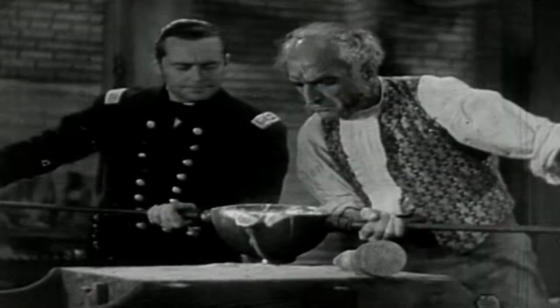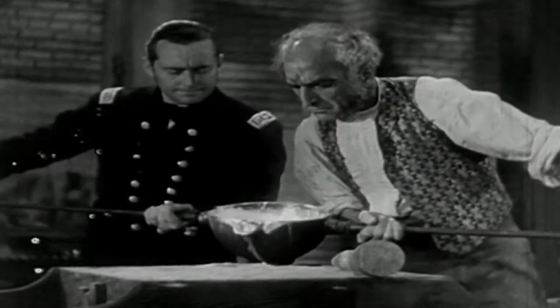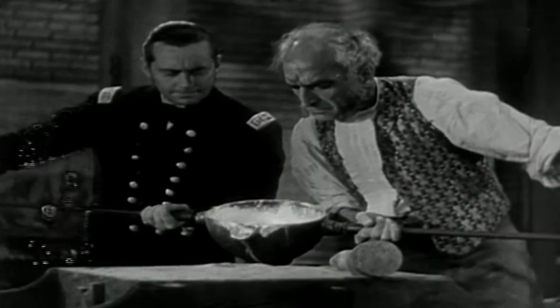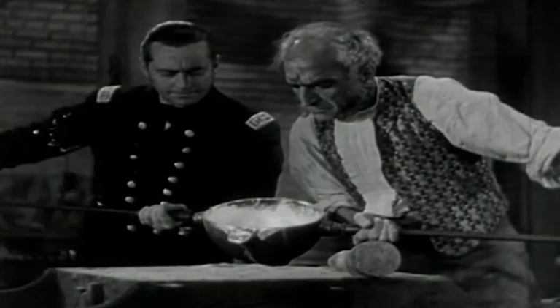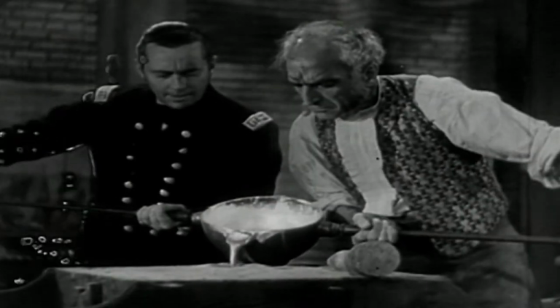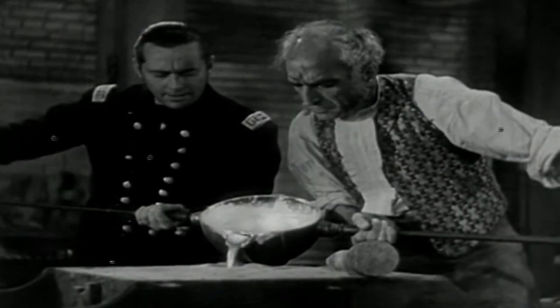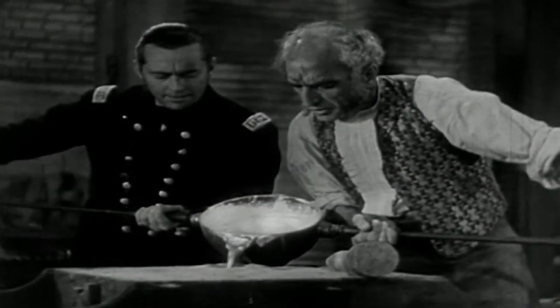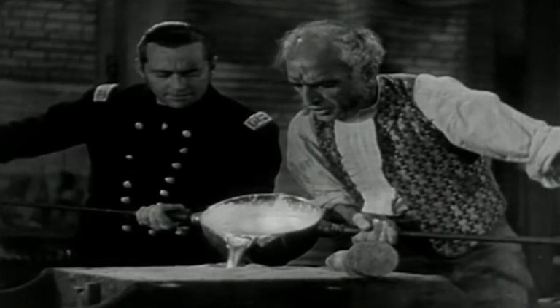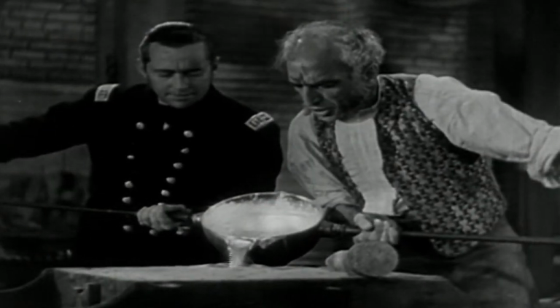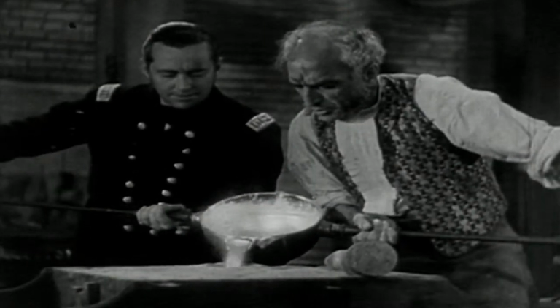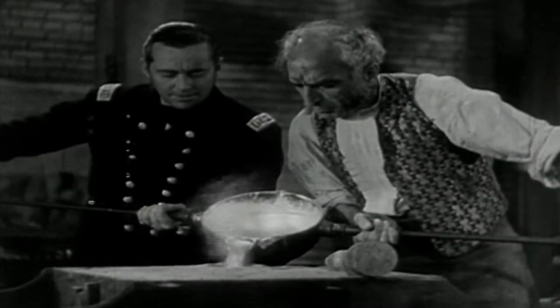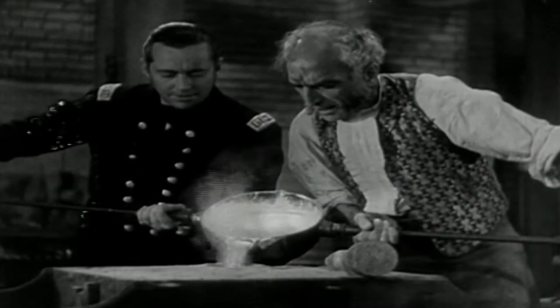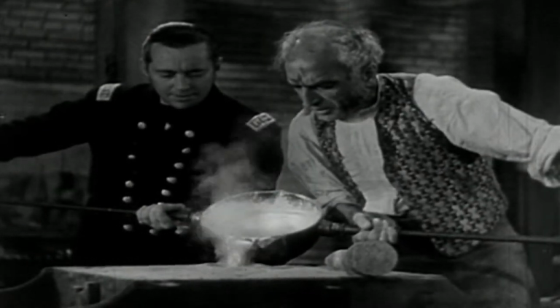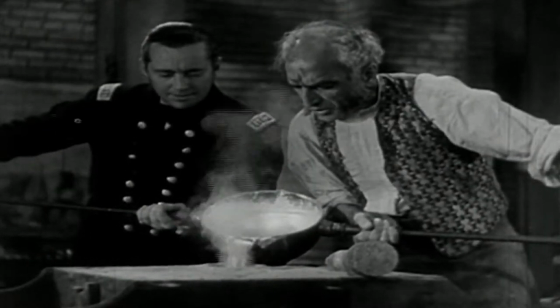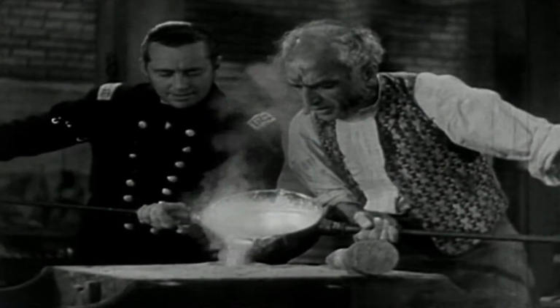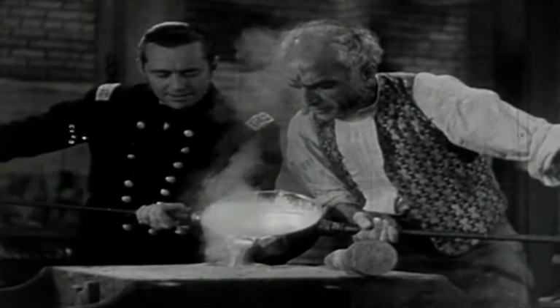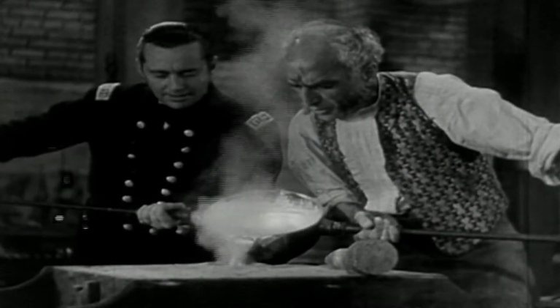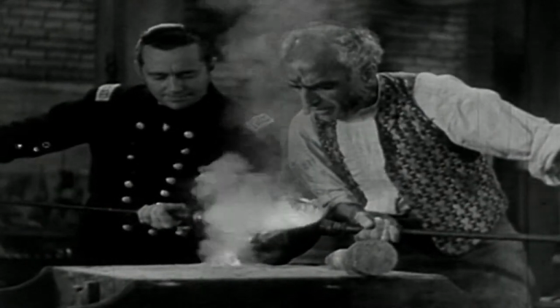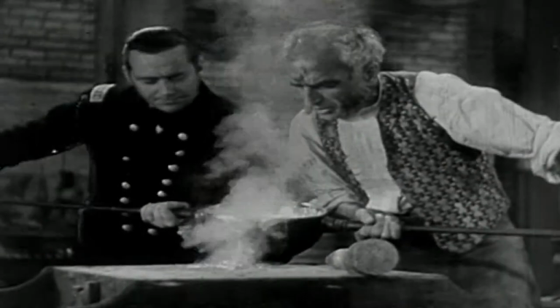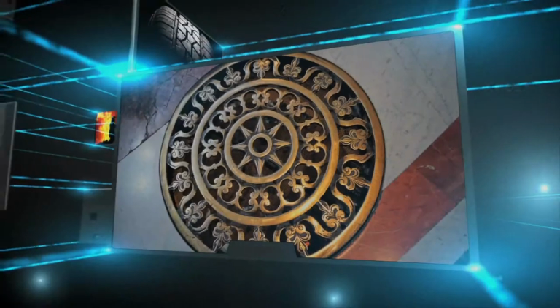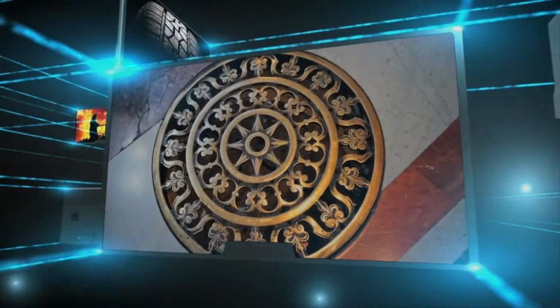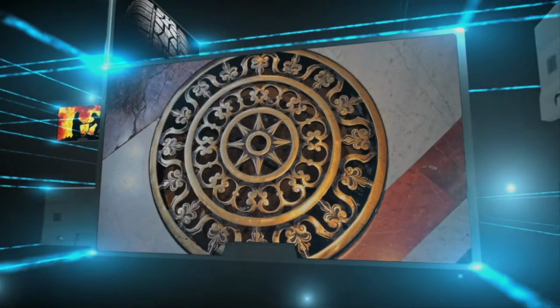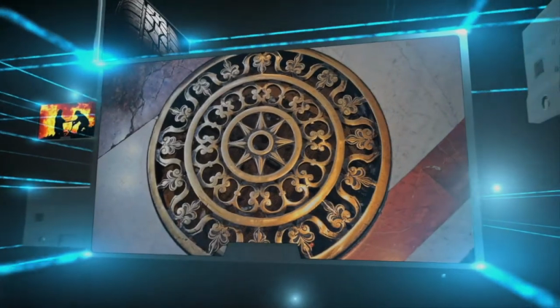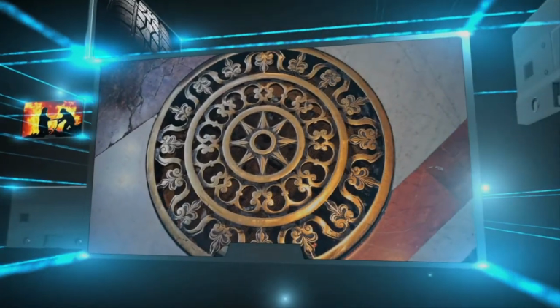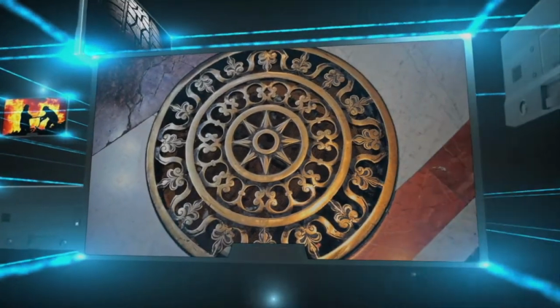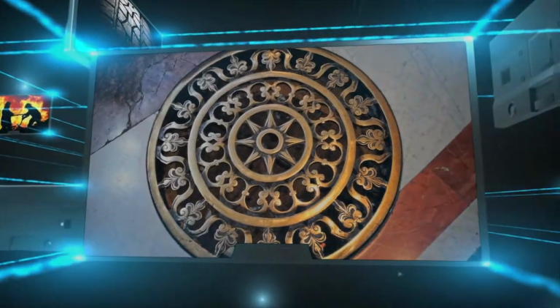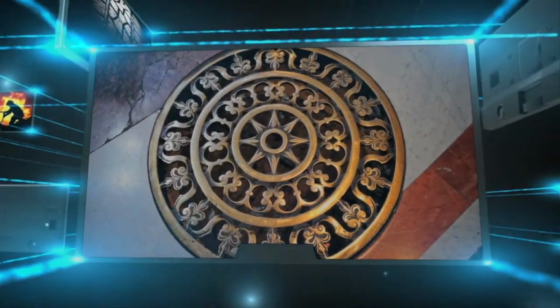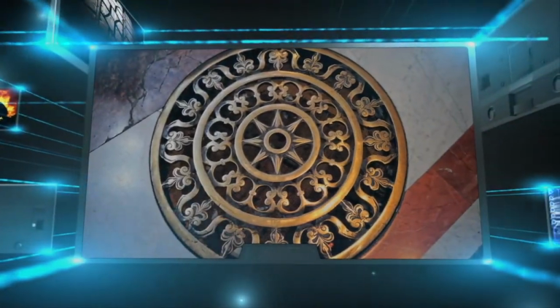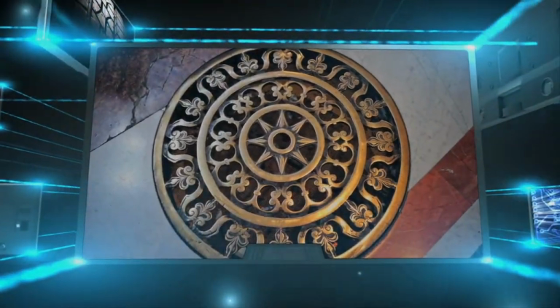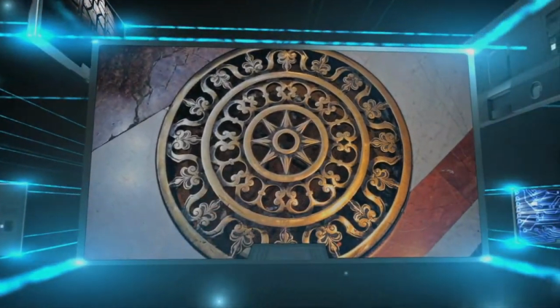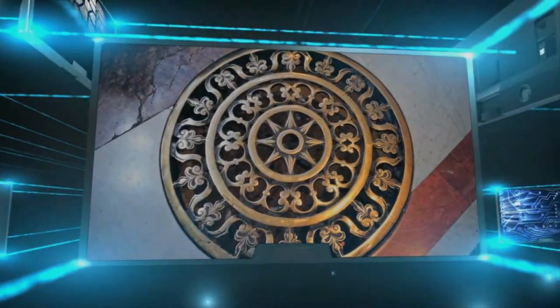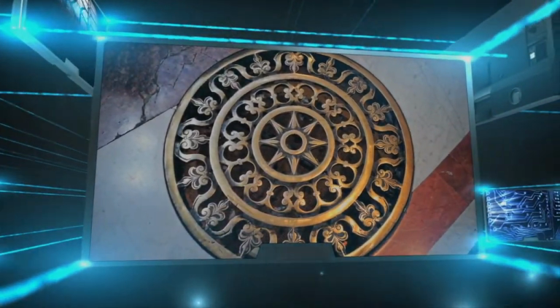Today's manhole covers are usually made of cast iron, and in some areas around the world, they're also works of art.